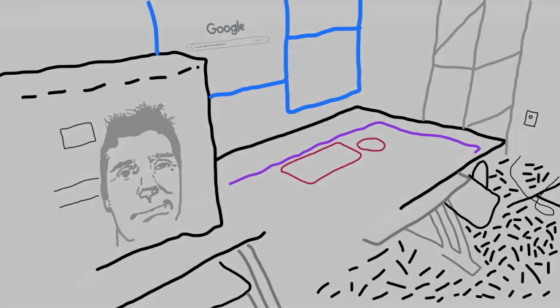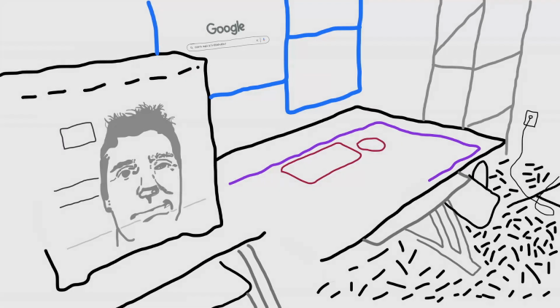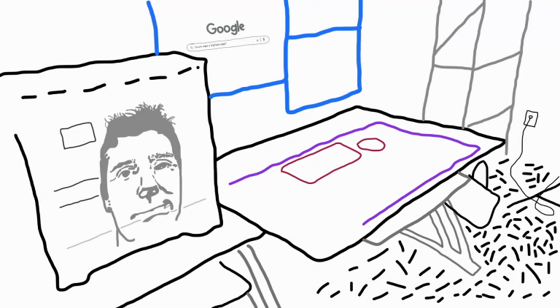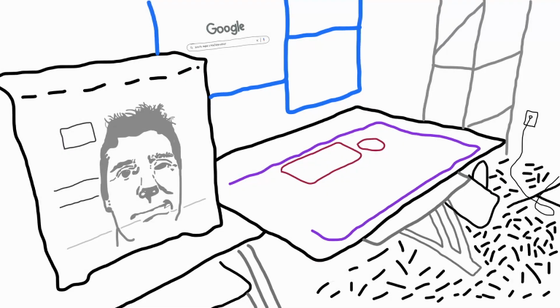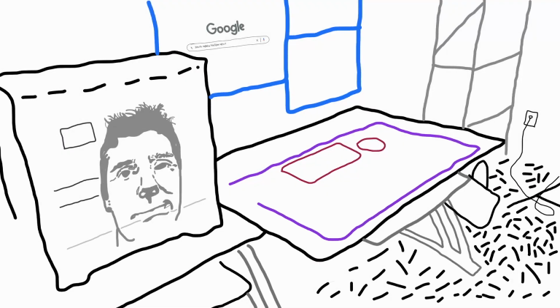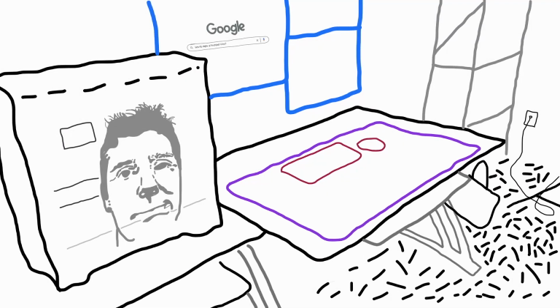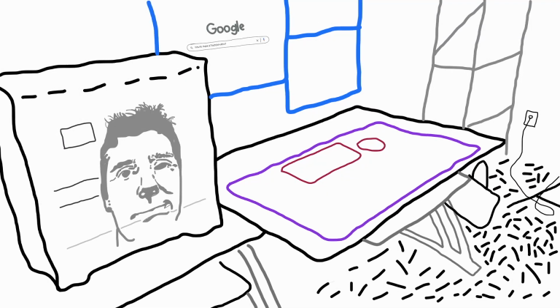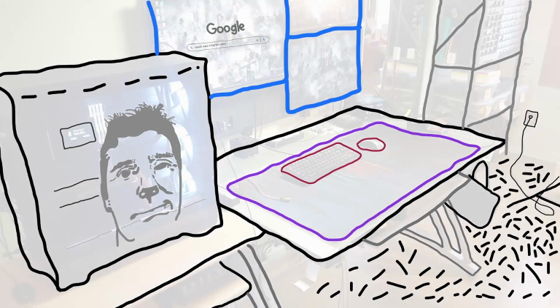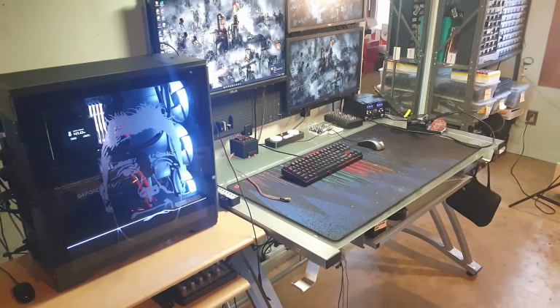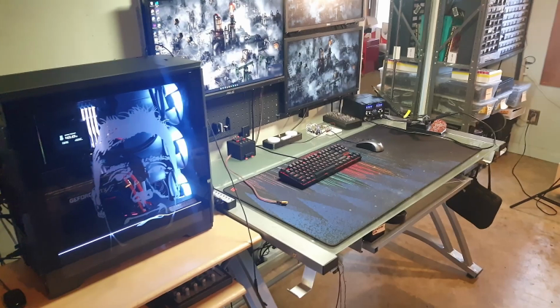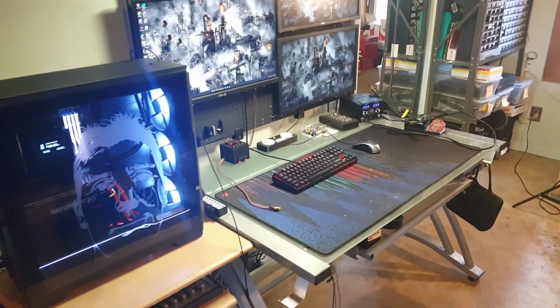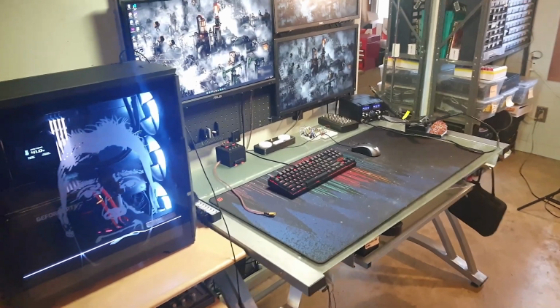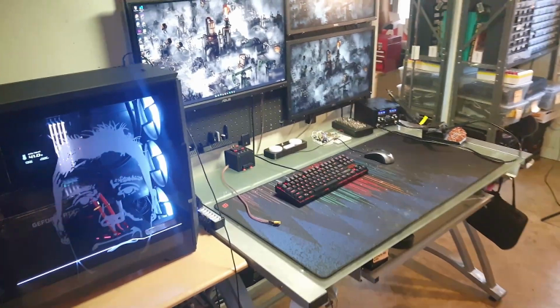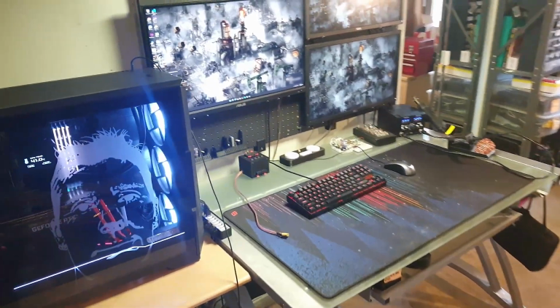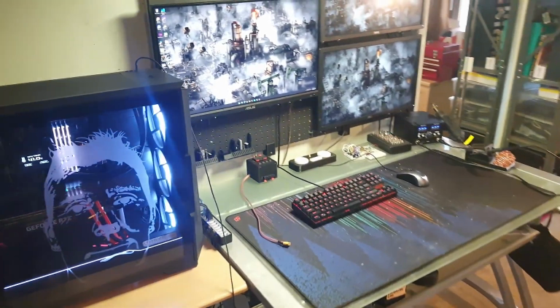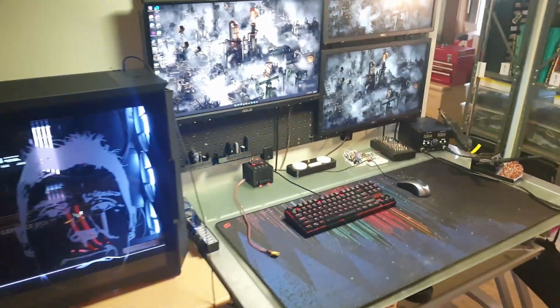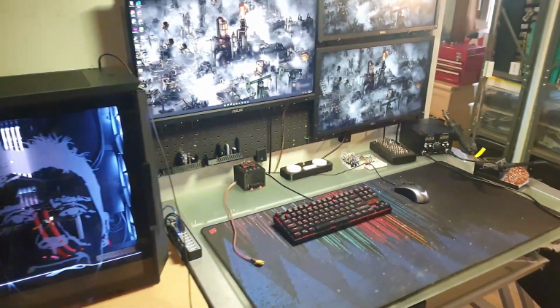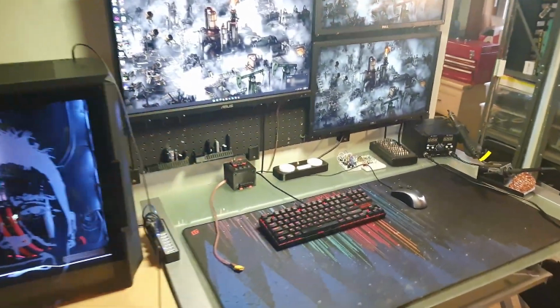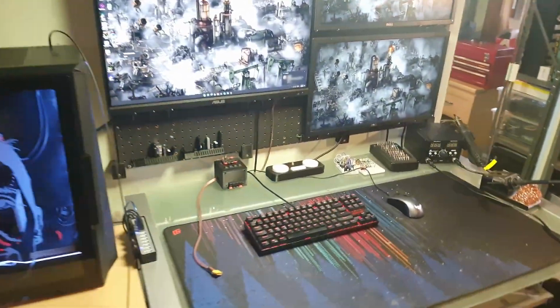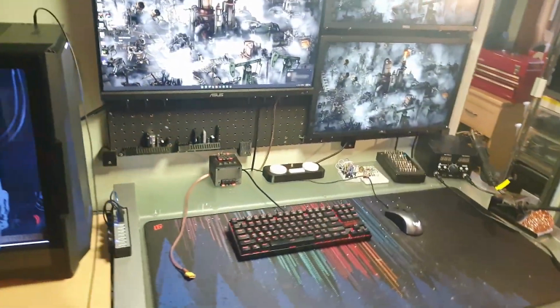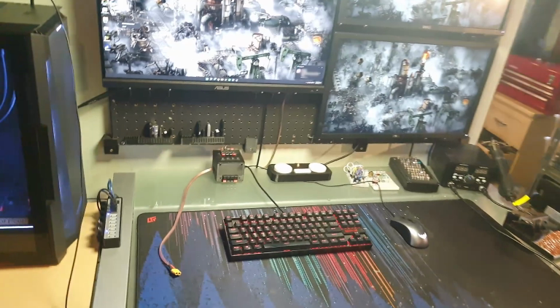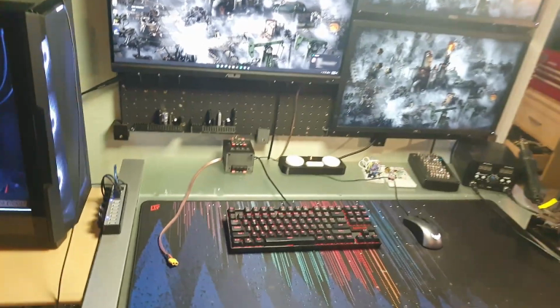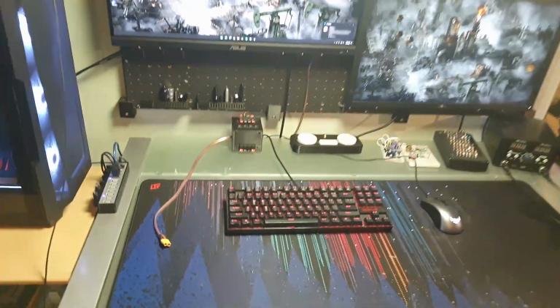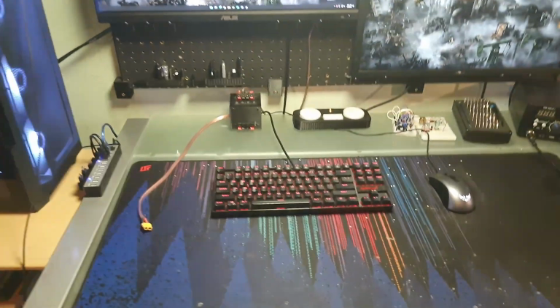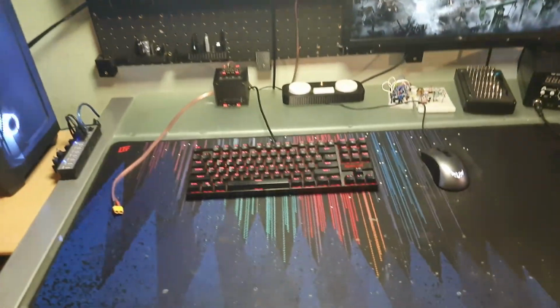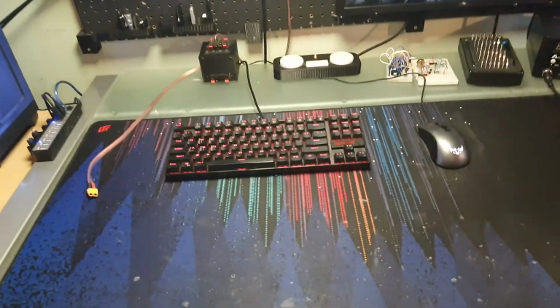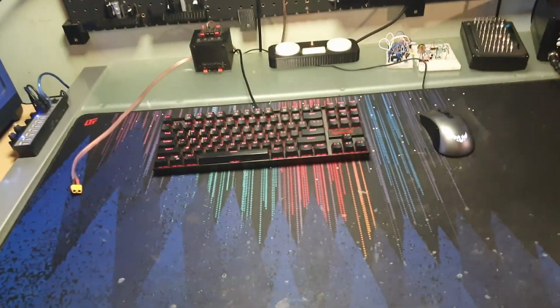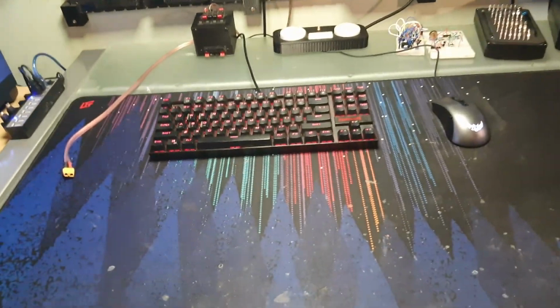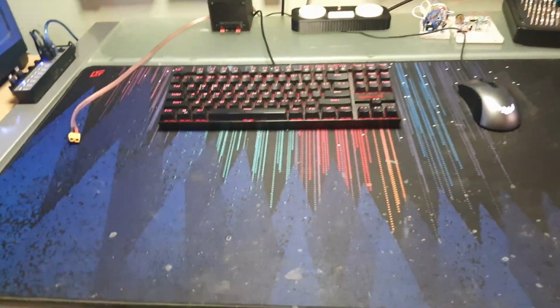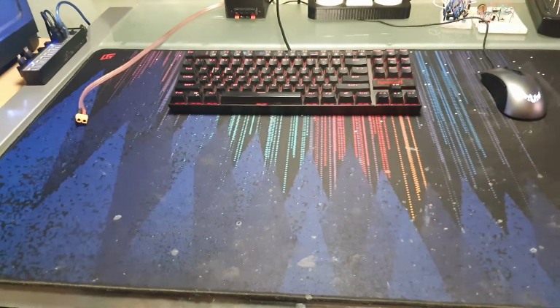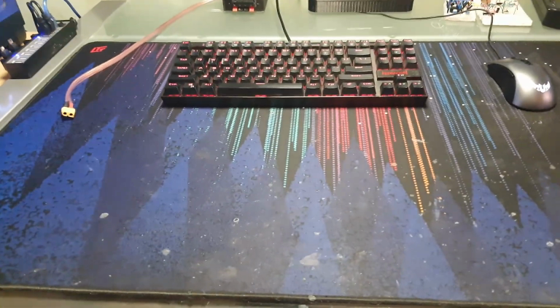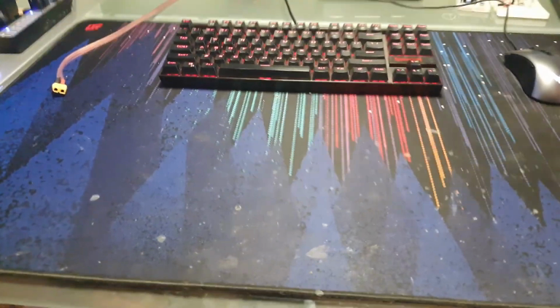On a side note, I severely underestimated the amount of parts you needed to build a synthesizer.